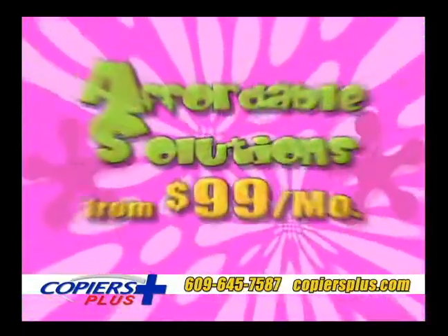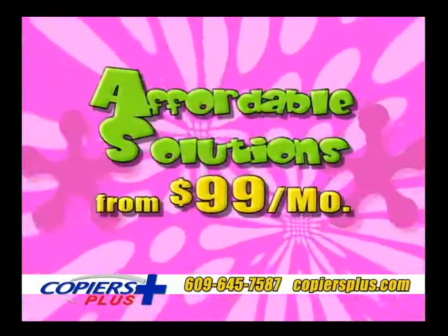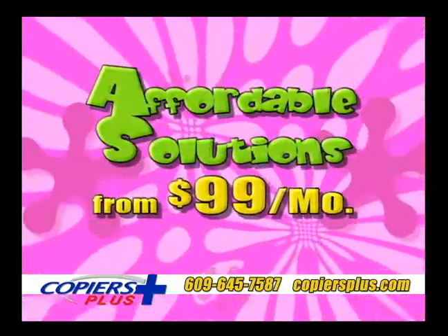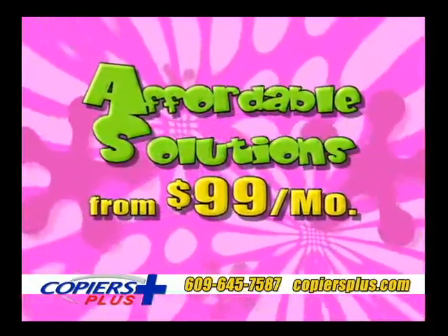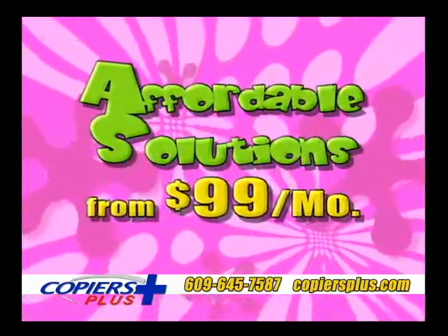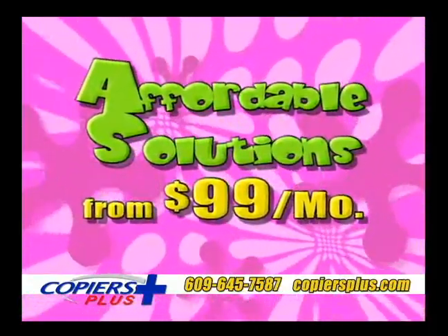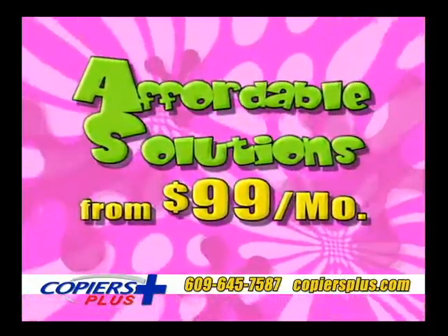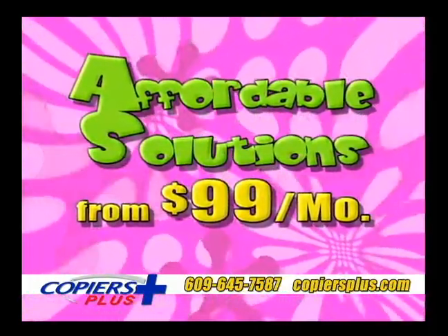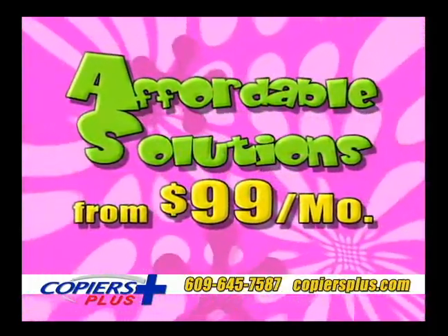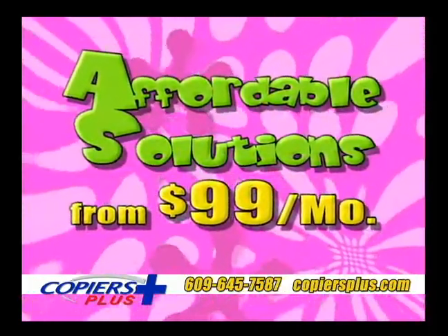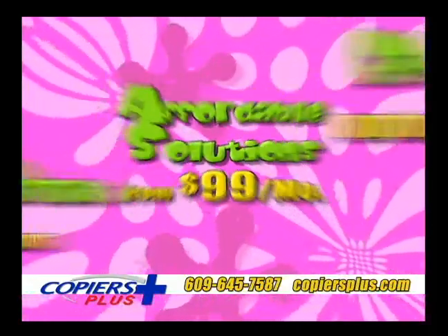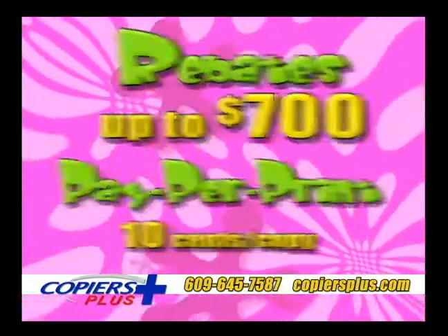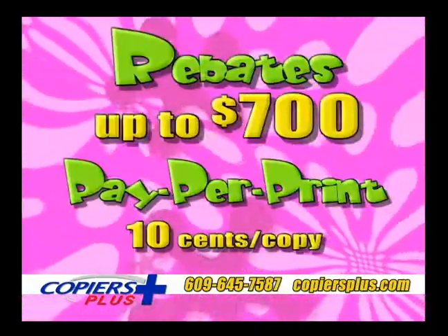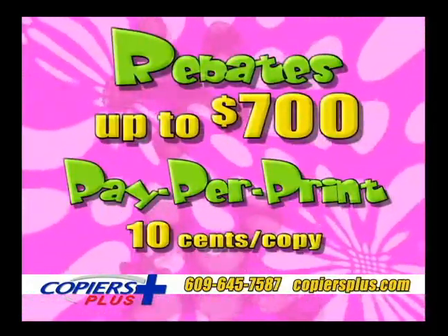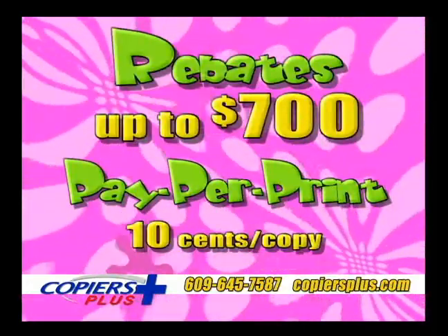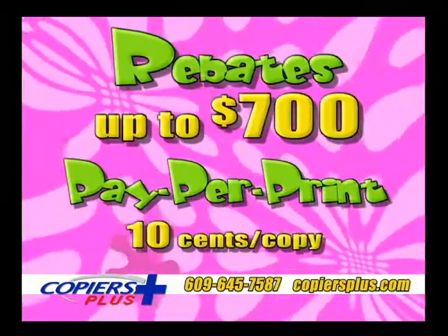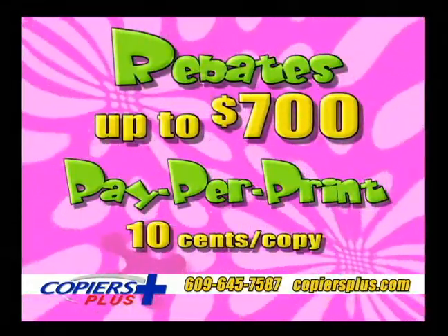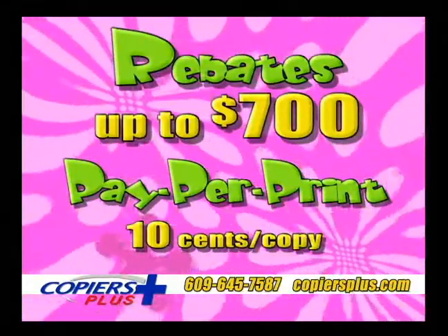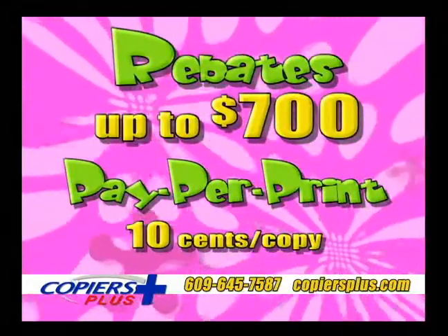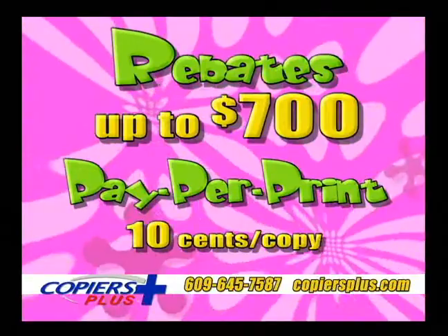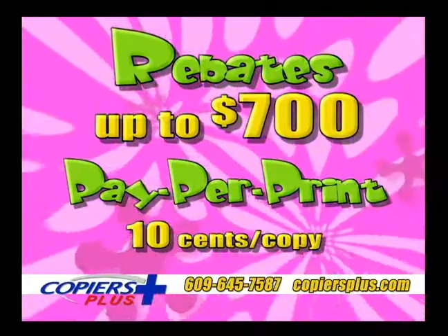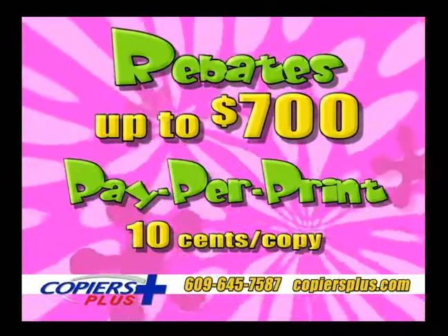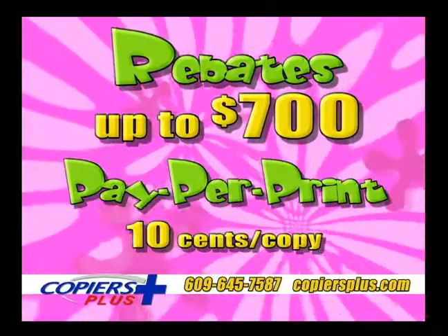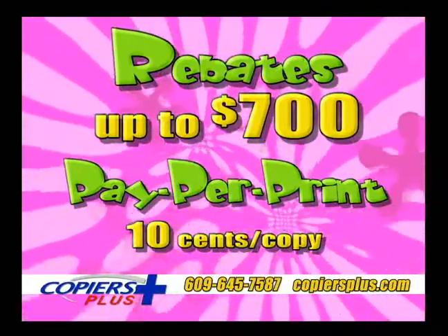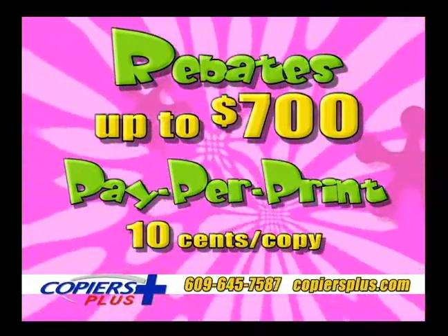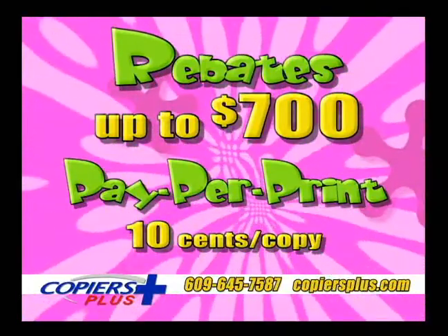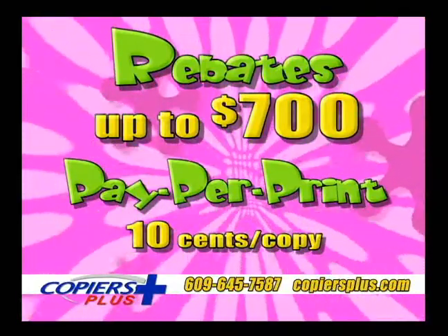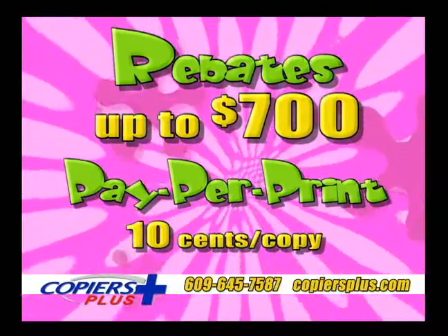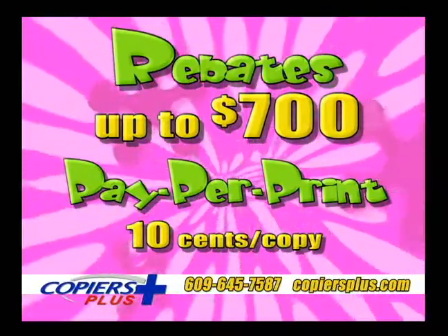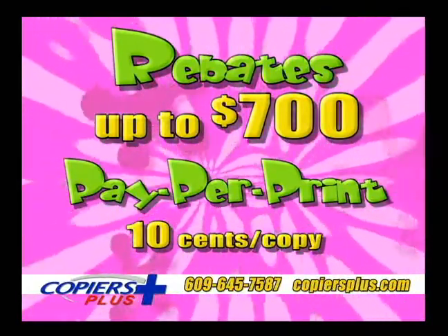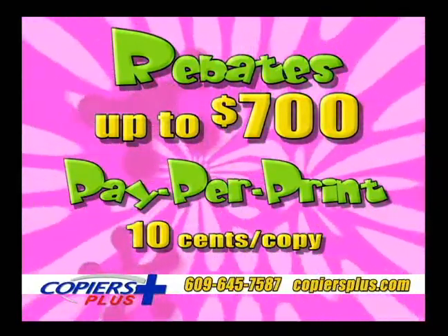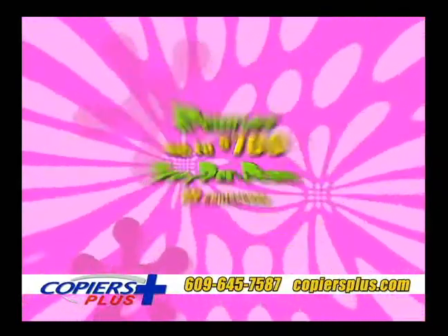Affordable solutions from just $99 a month. Rebates up to $700, or save big with paper print — just 10 cents per copy.